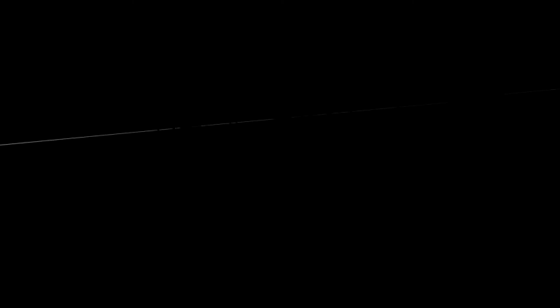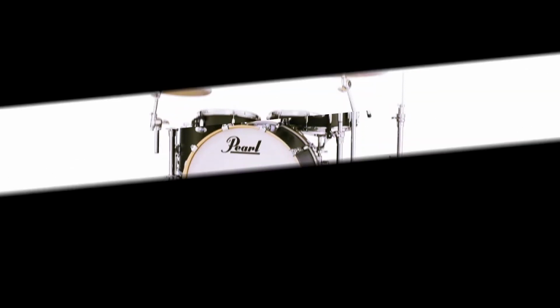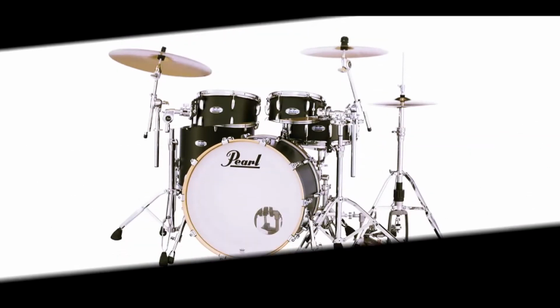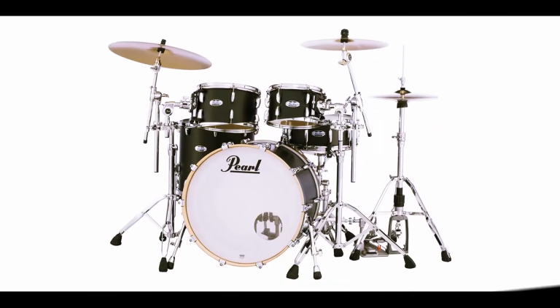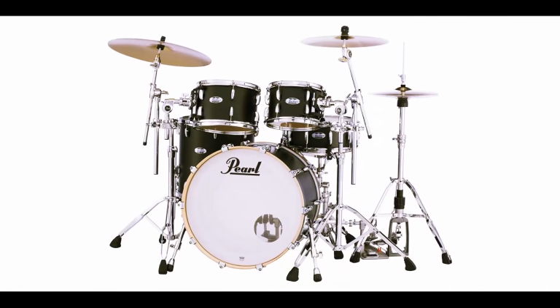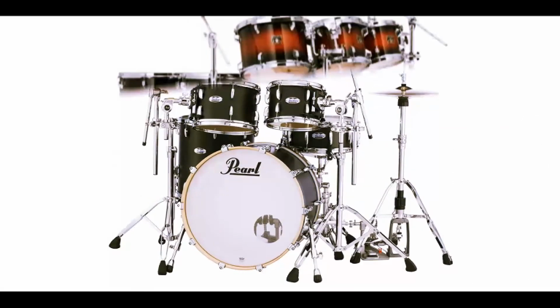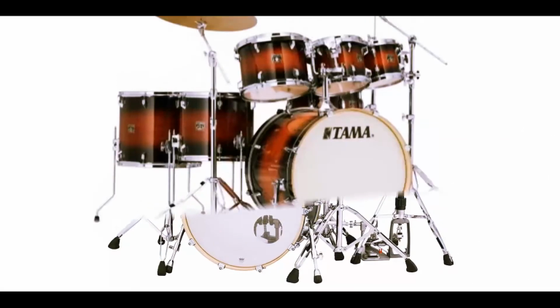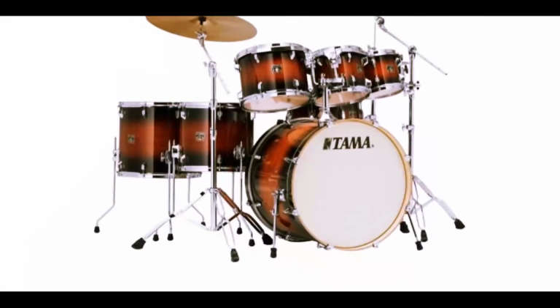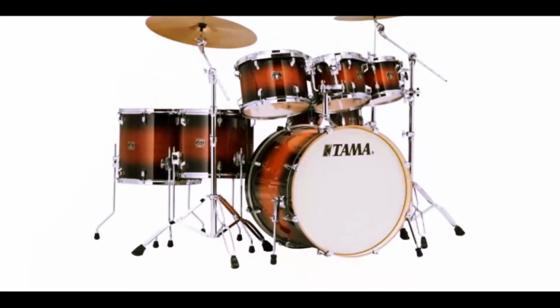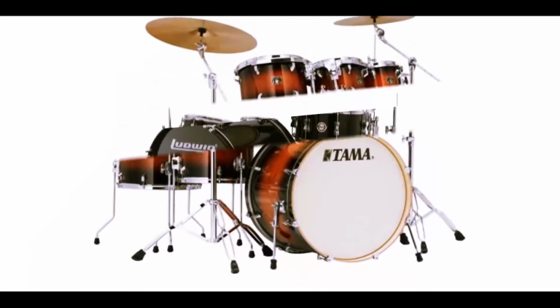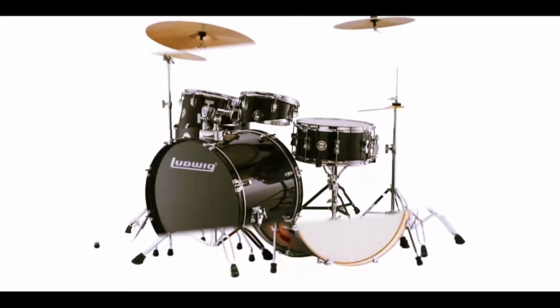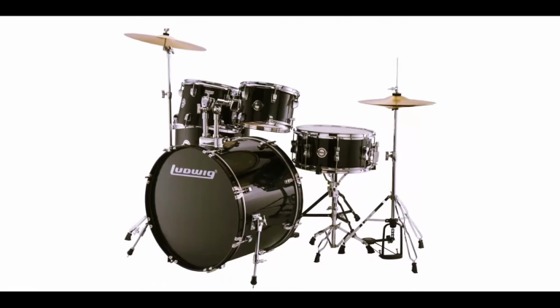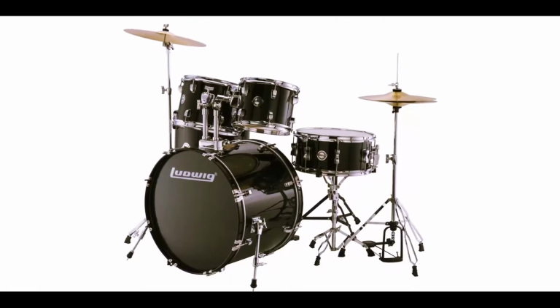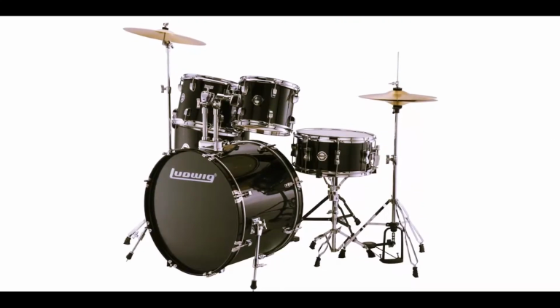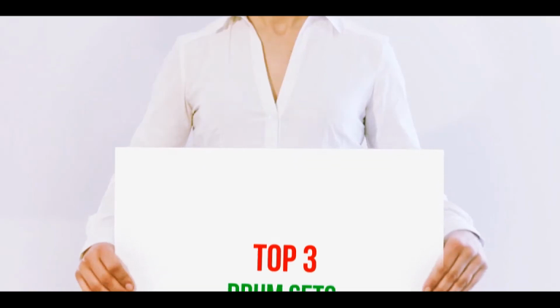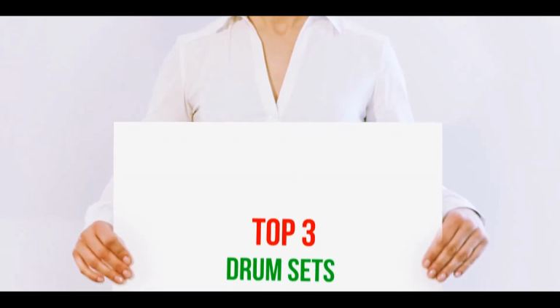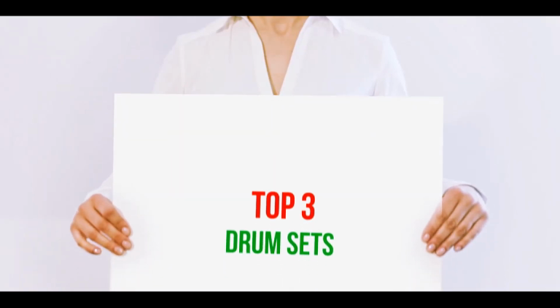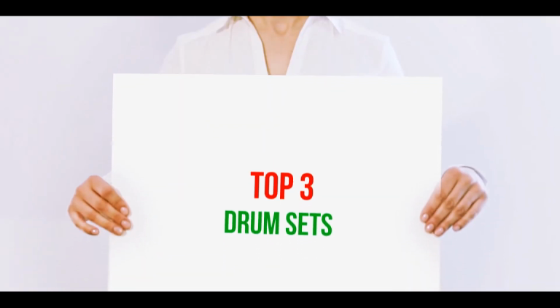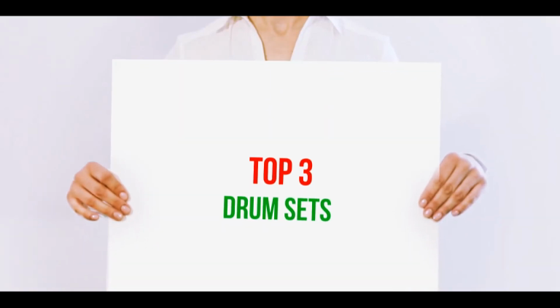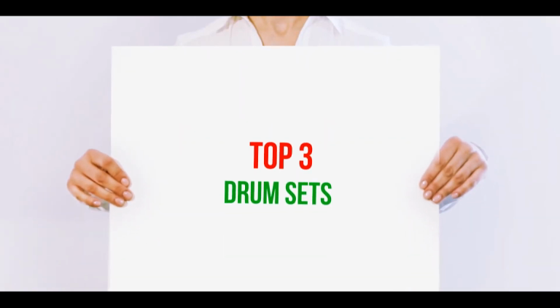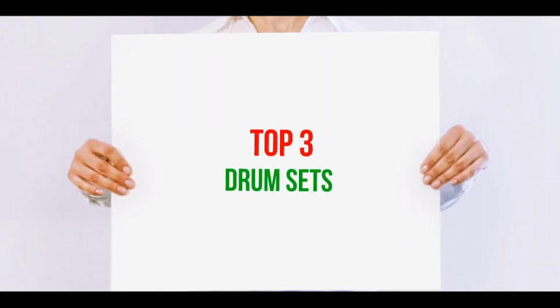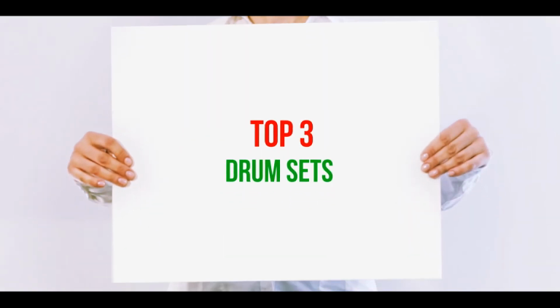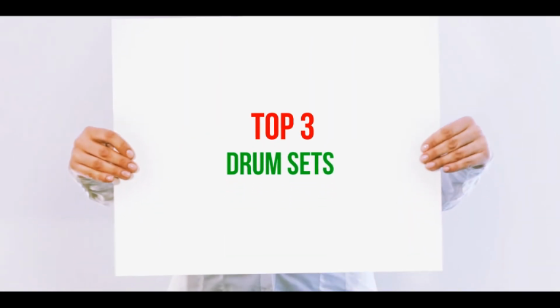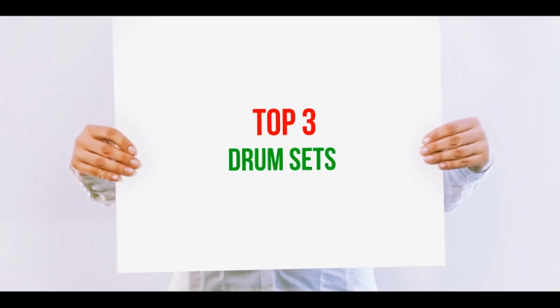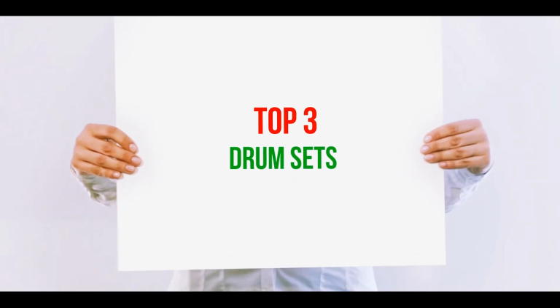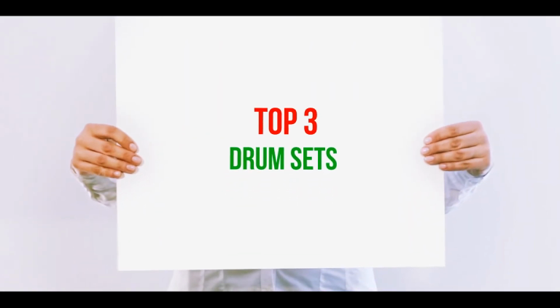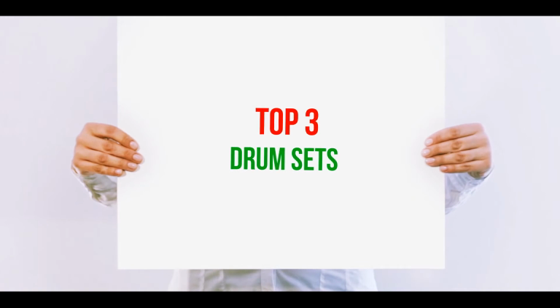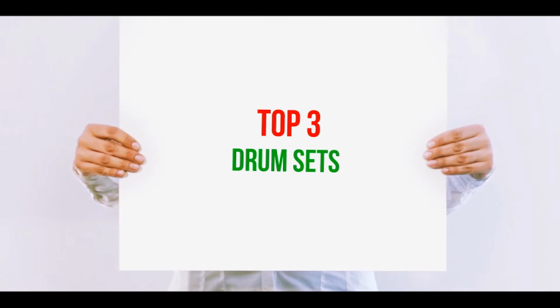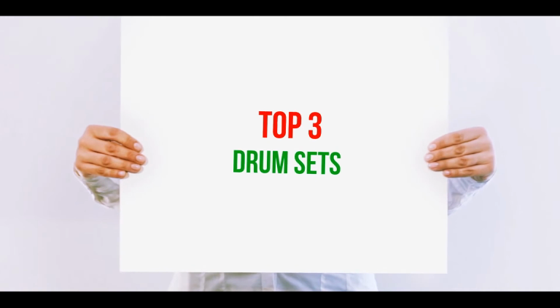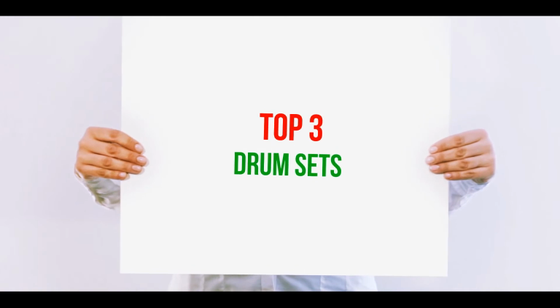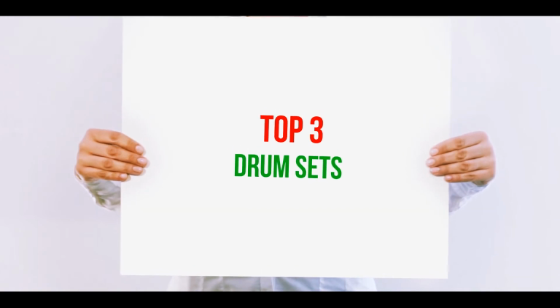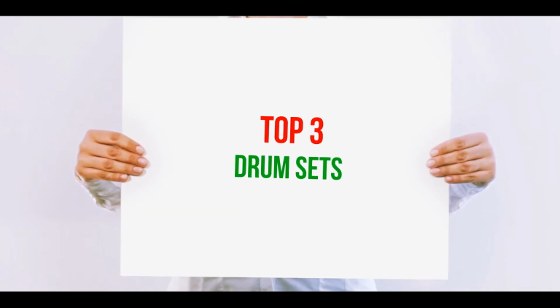Hi guys, welcome back to my channel. In today's video, we're gonna check out the top 3 best drum sets.